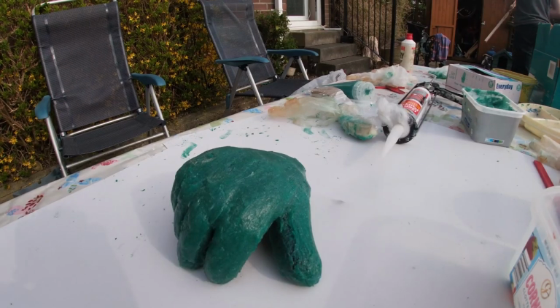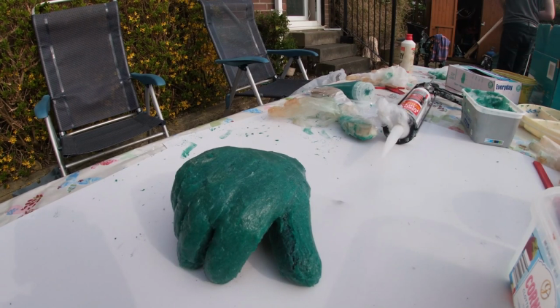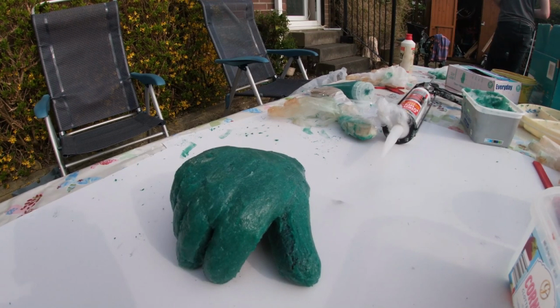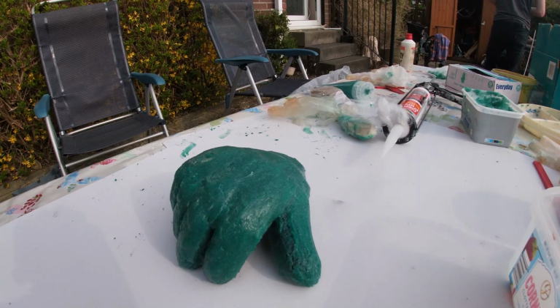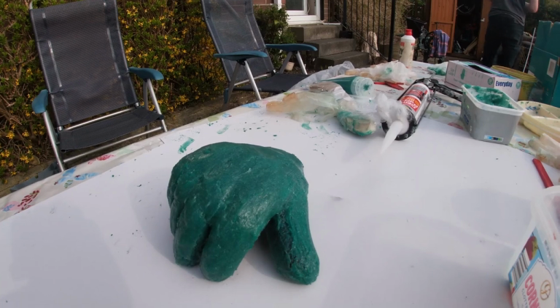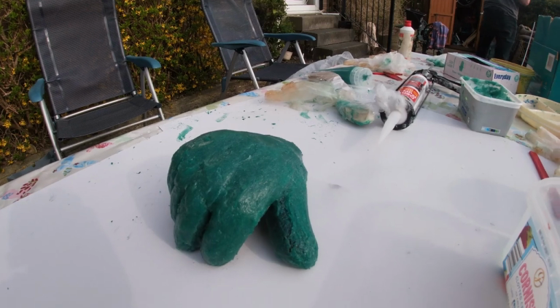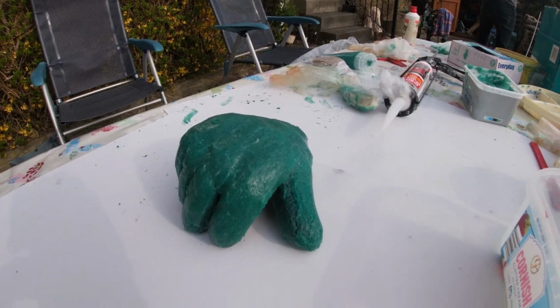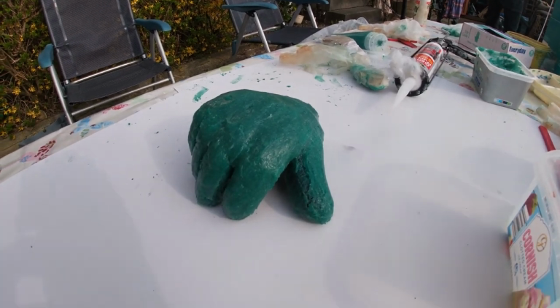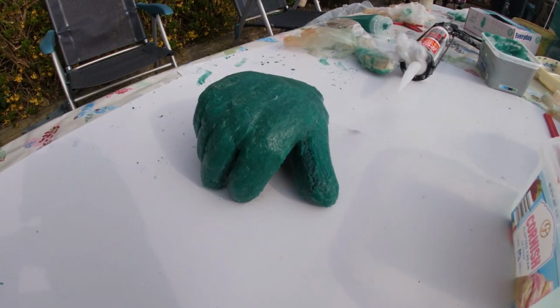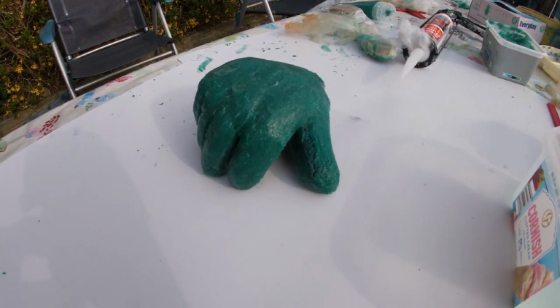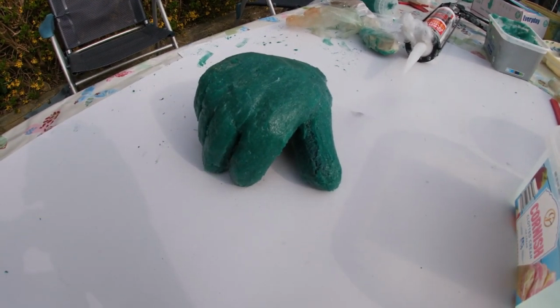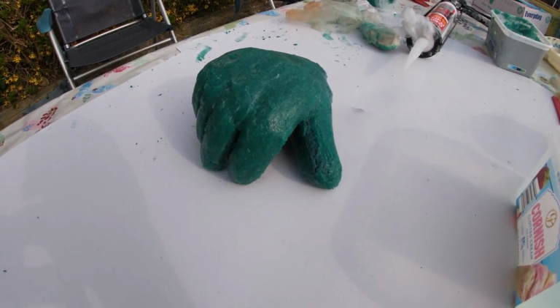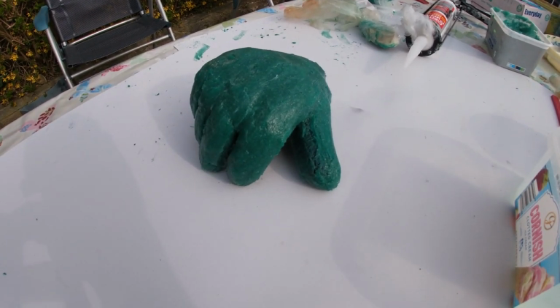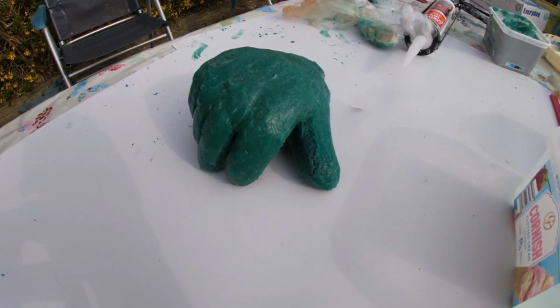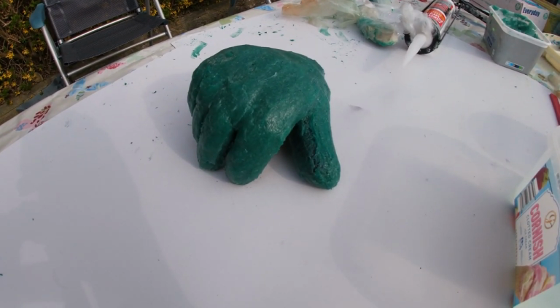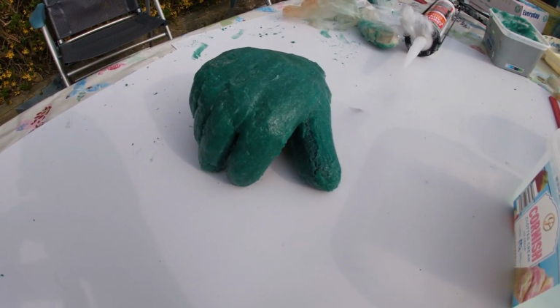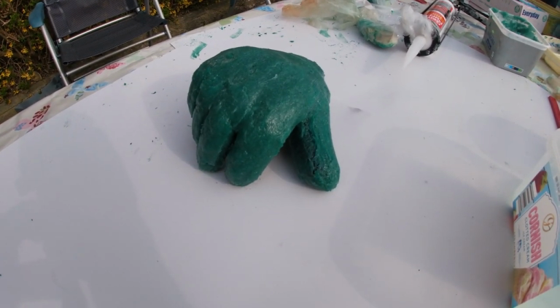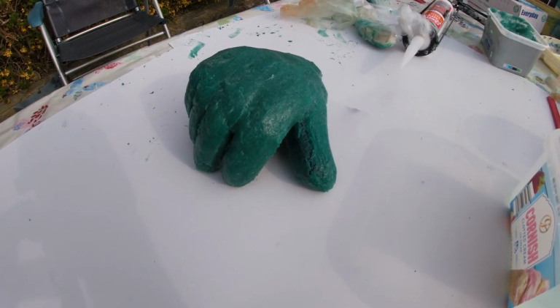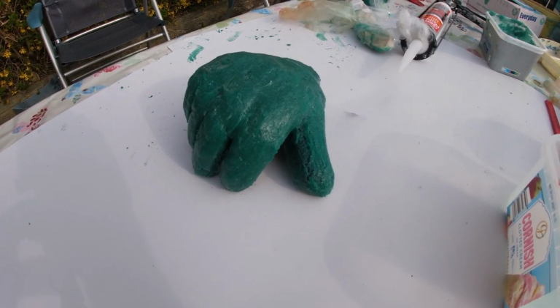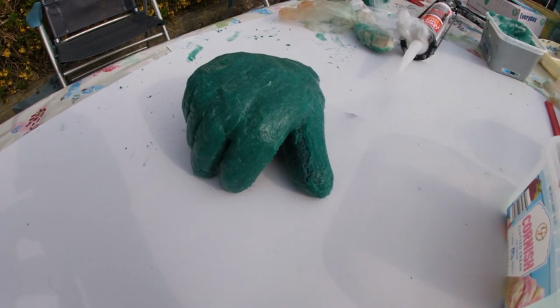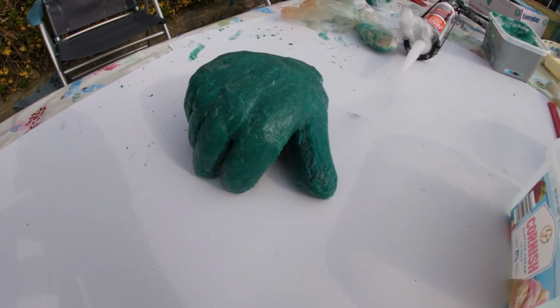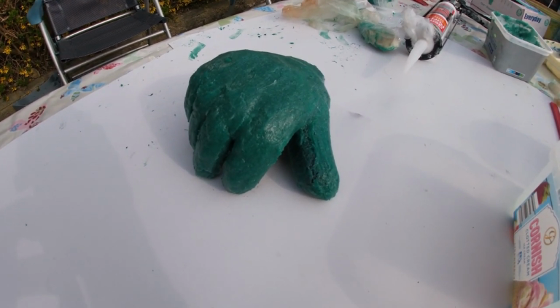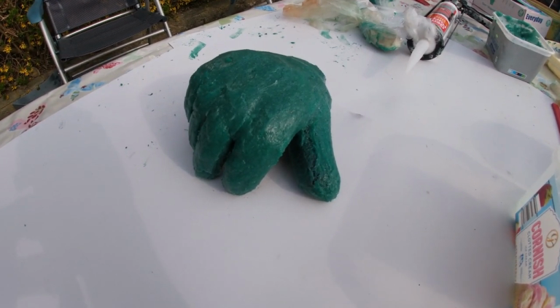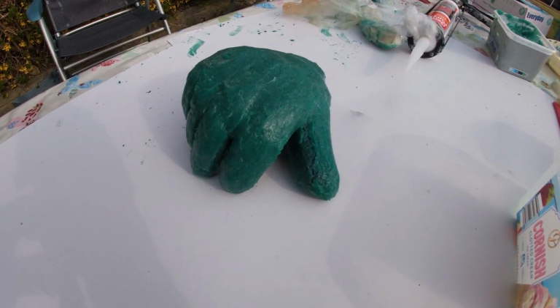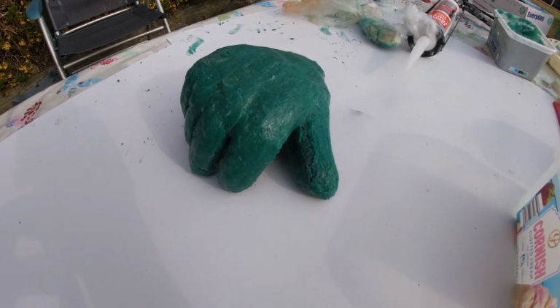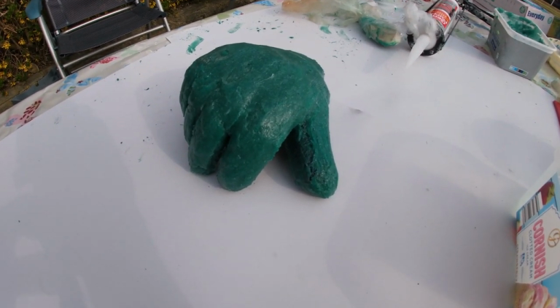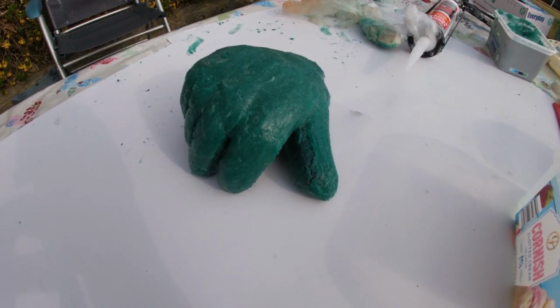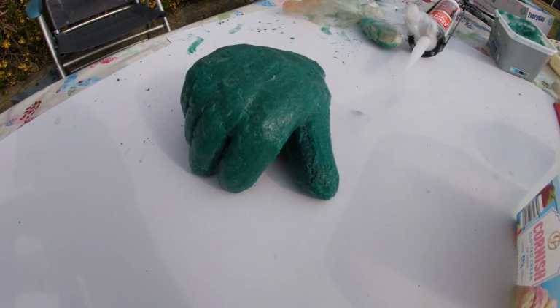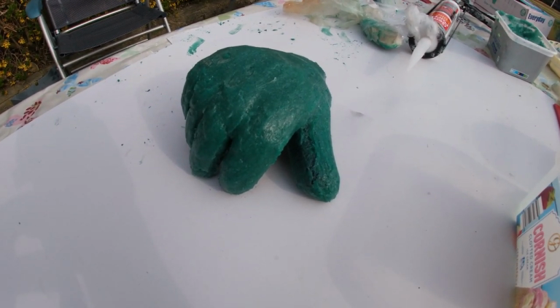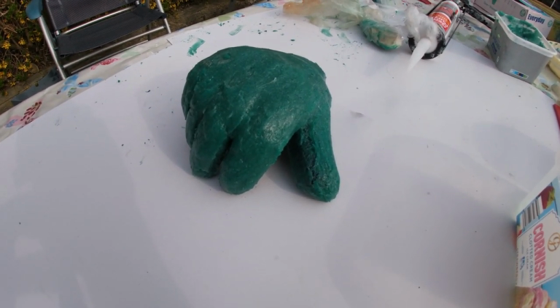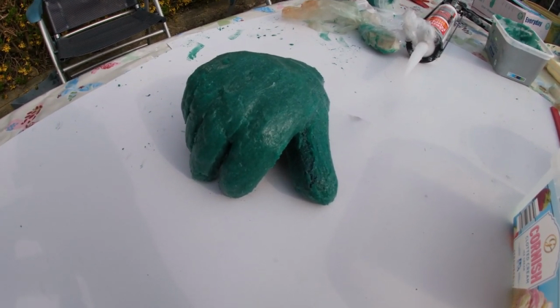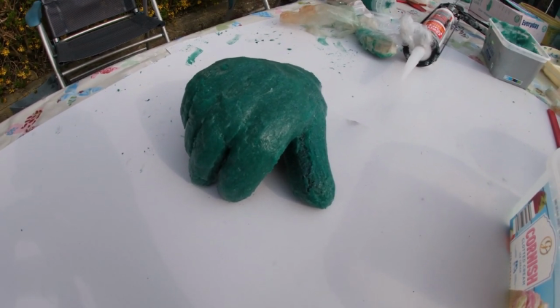And there we have the finished glove, which will be ready to use in 24 hours.